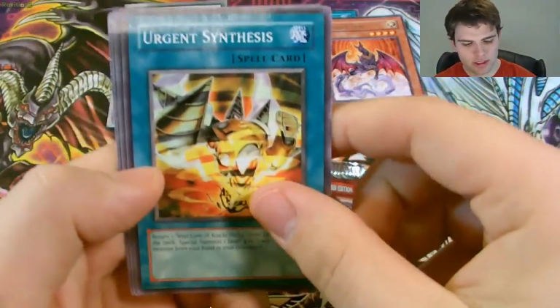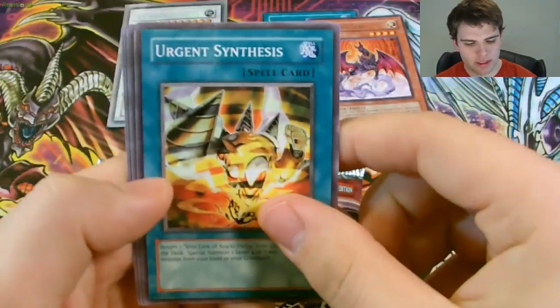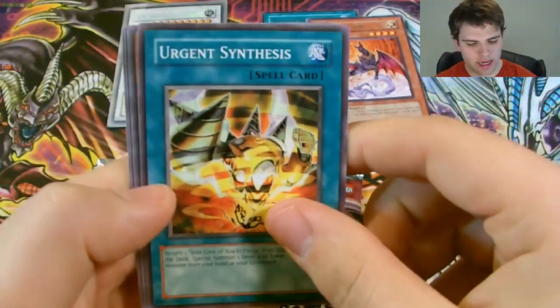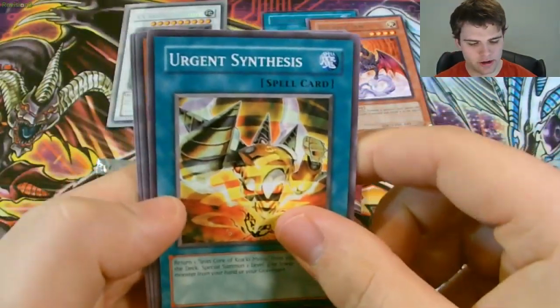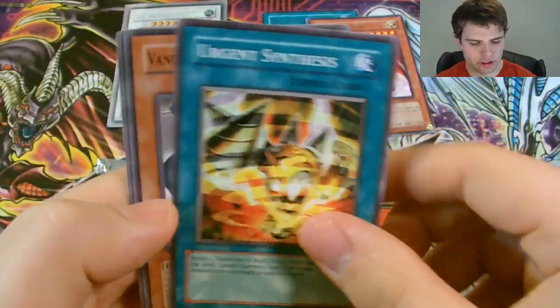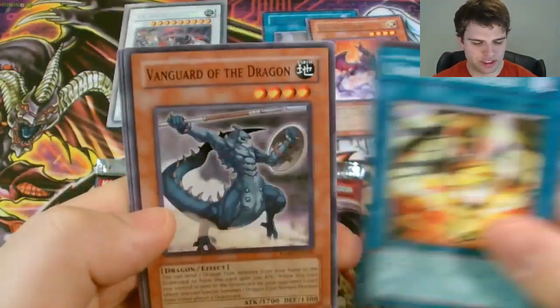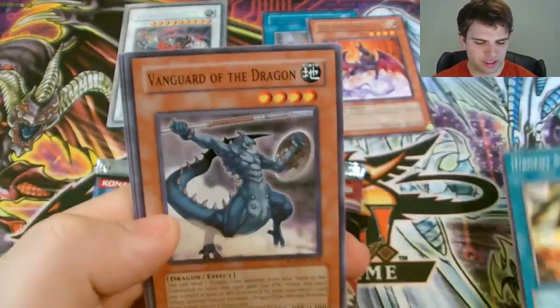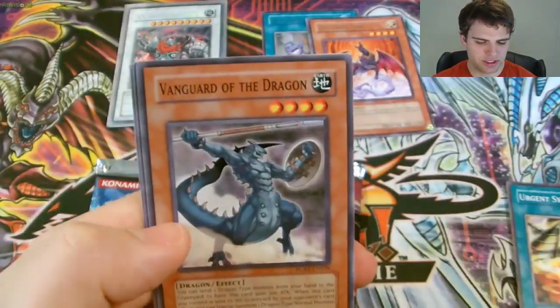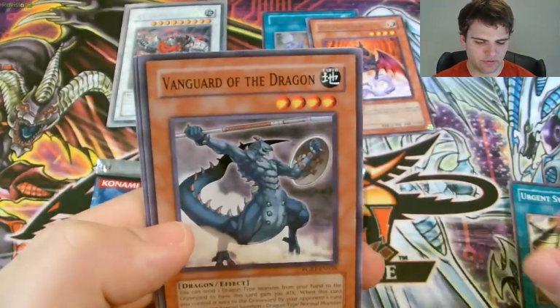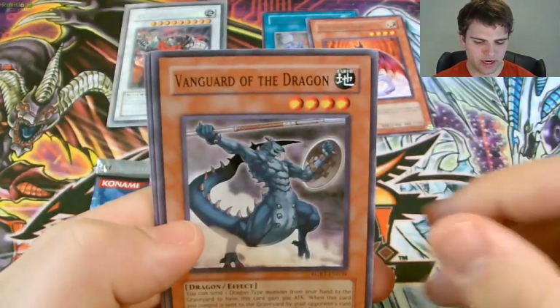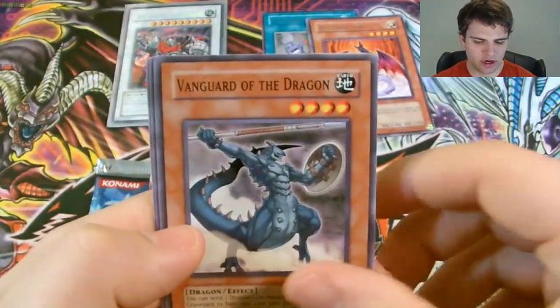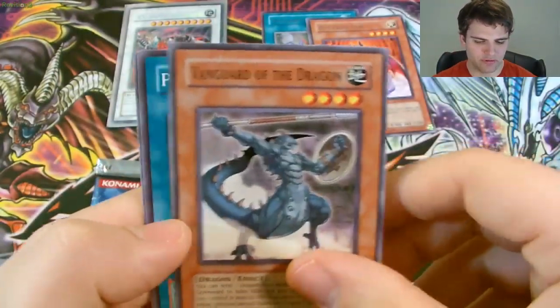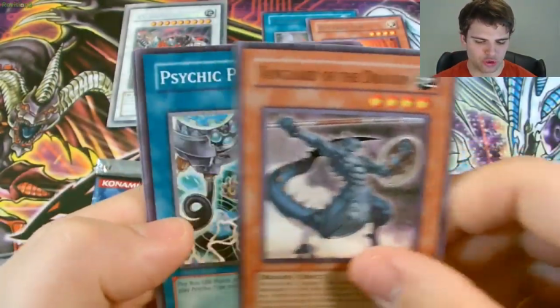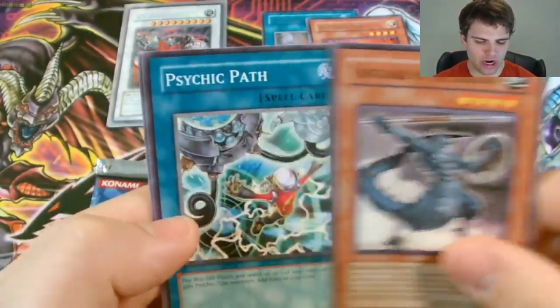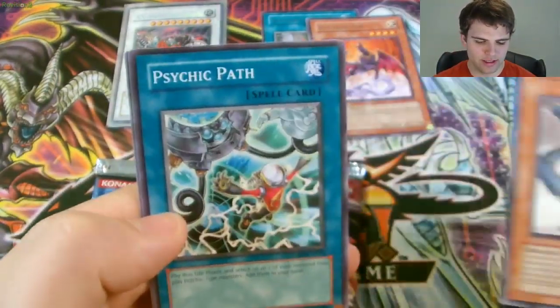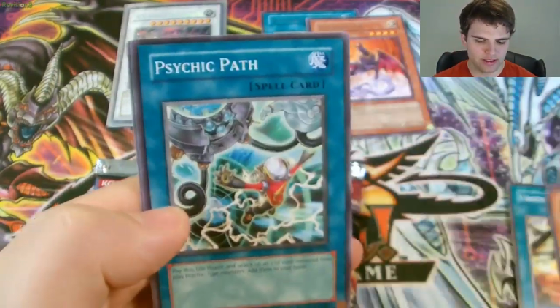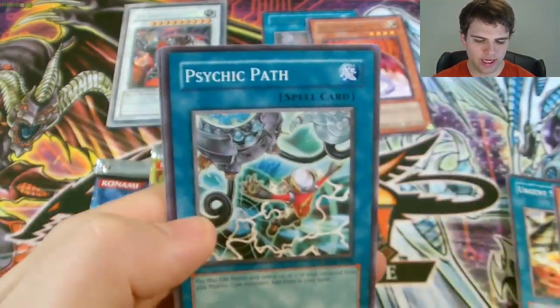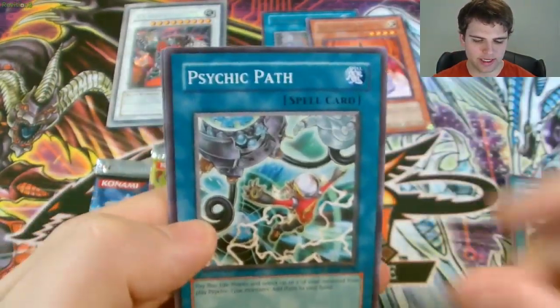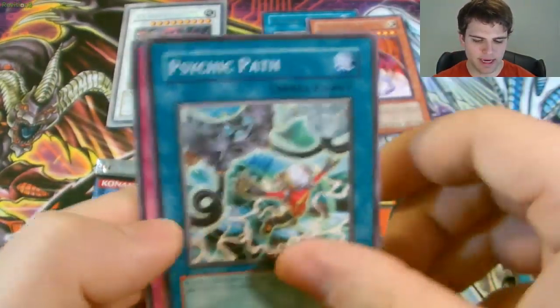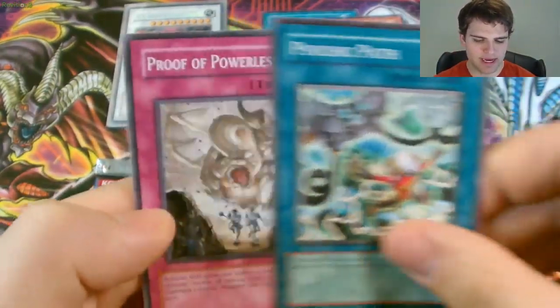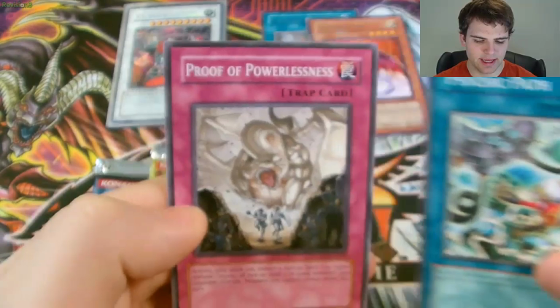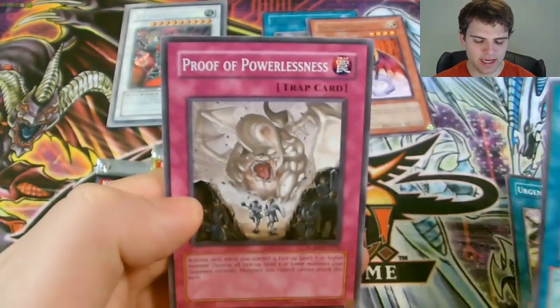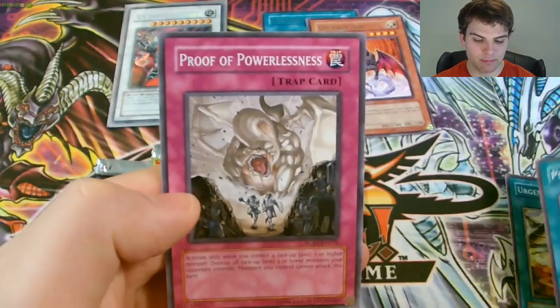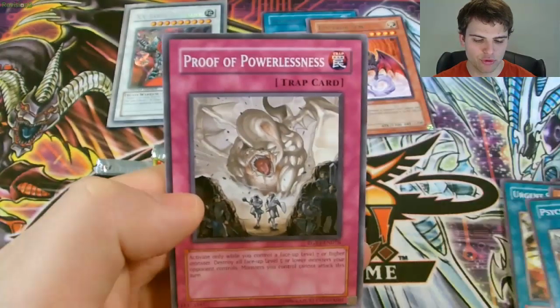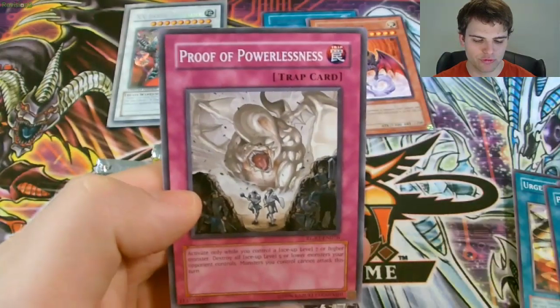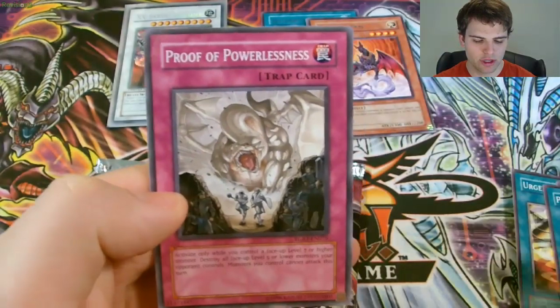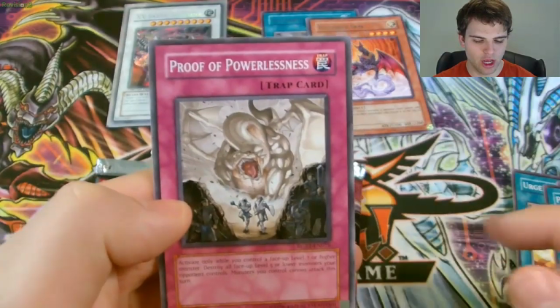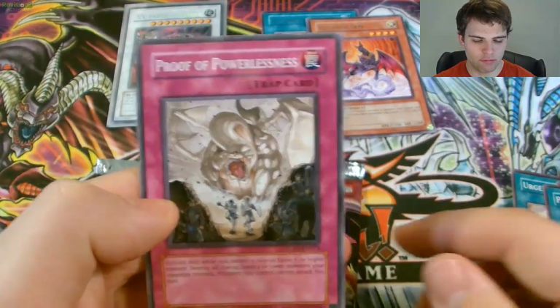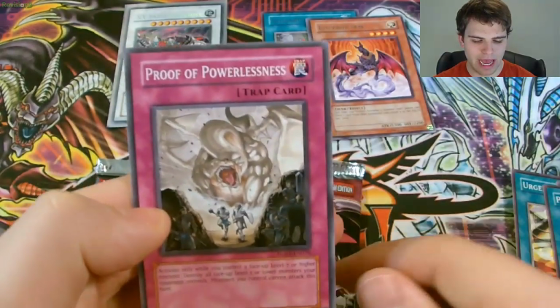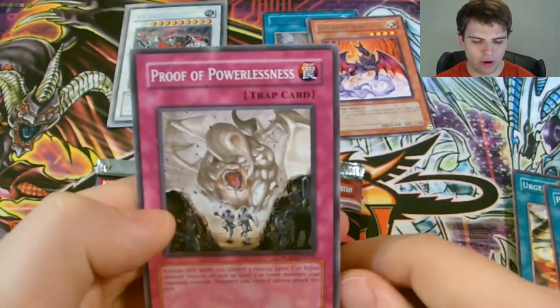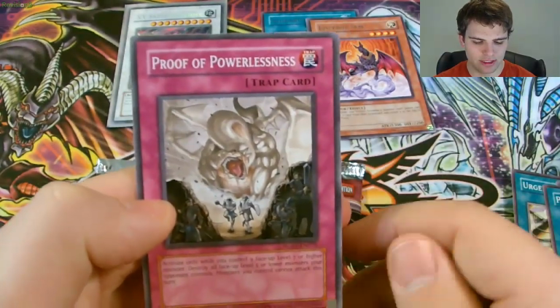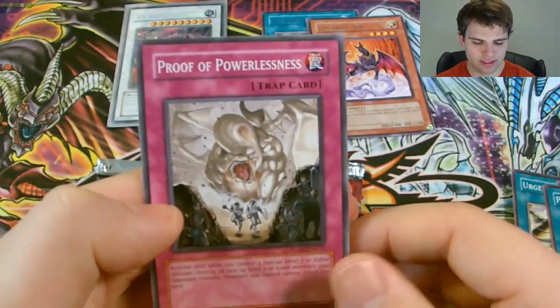And Urgent Synthesis, Vanguard of the Dragon, Psychic Path, and a Proof of Powerlessness.